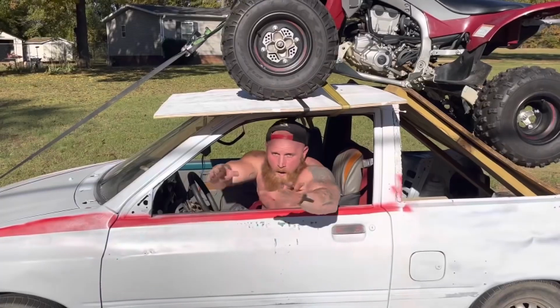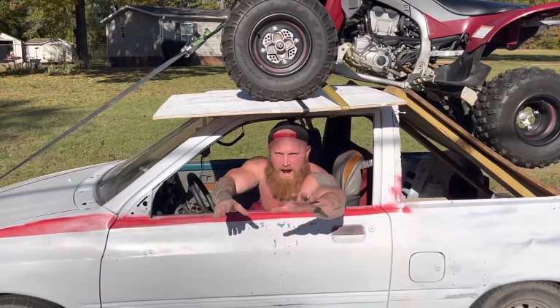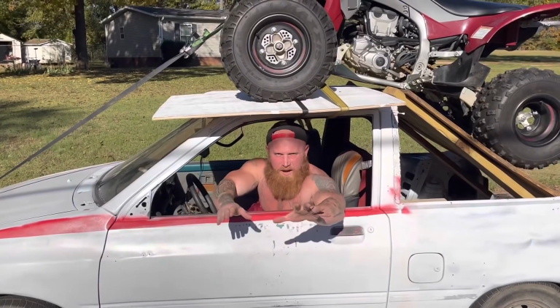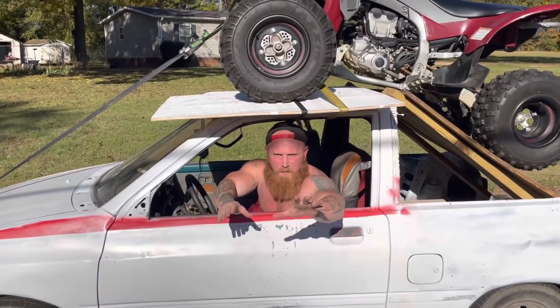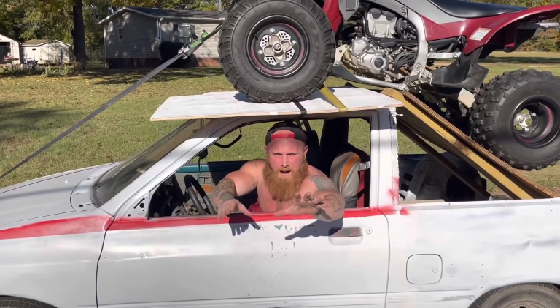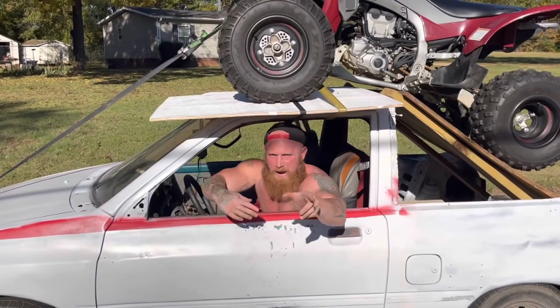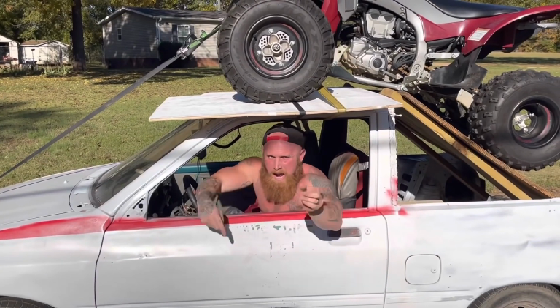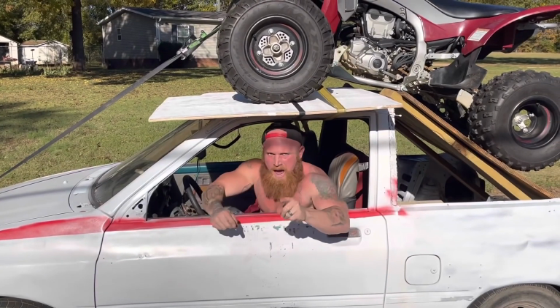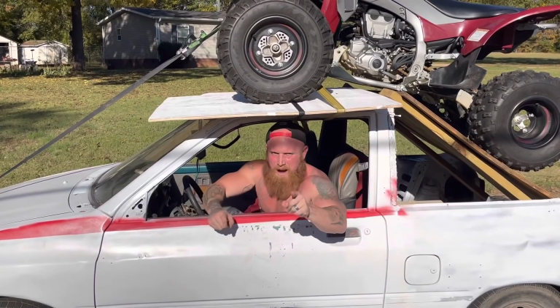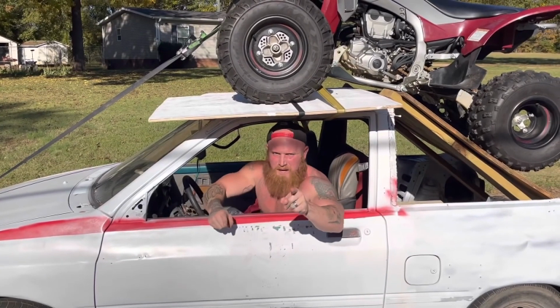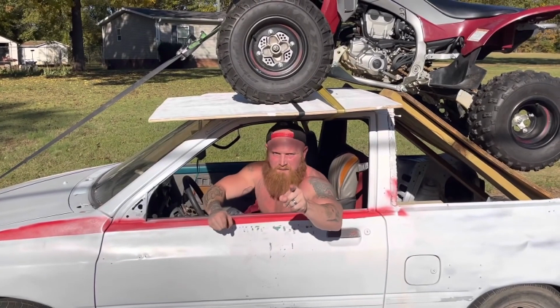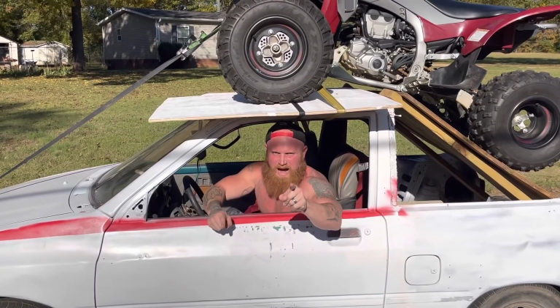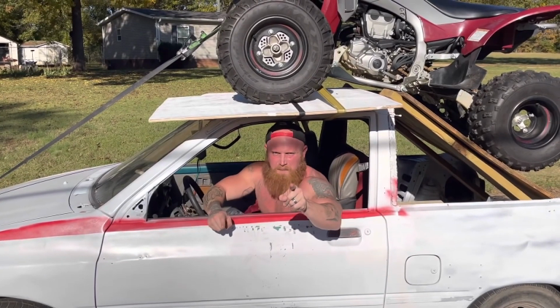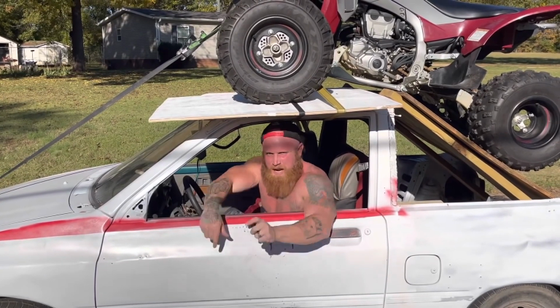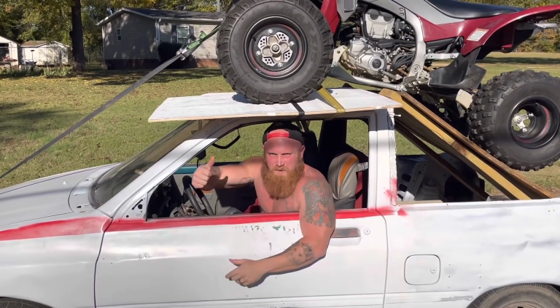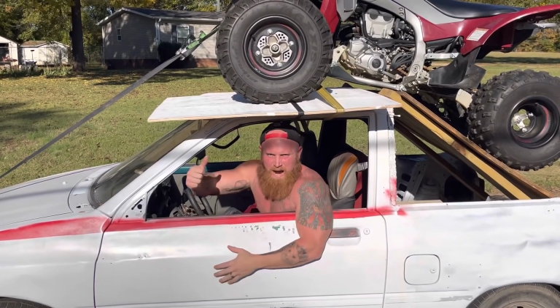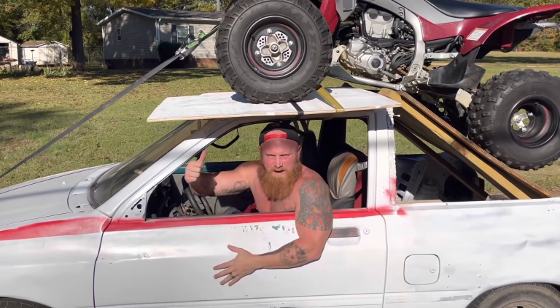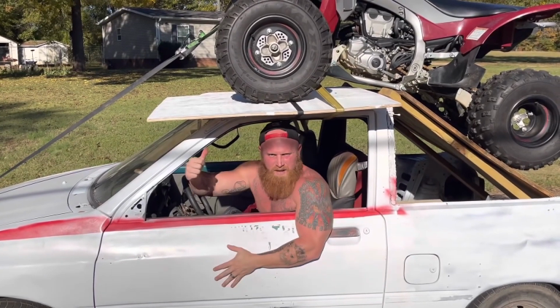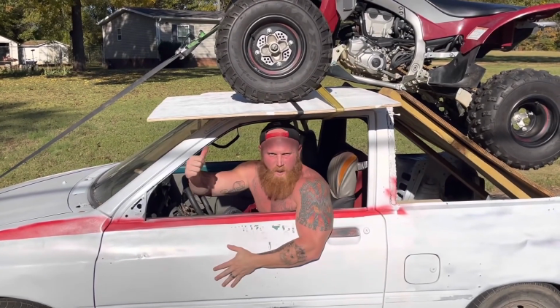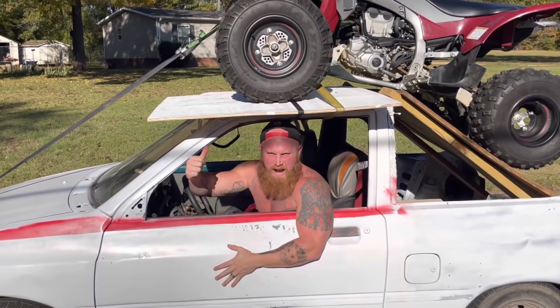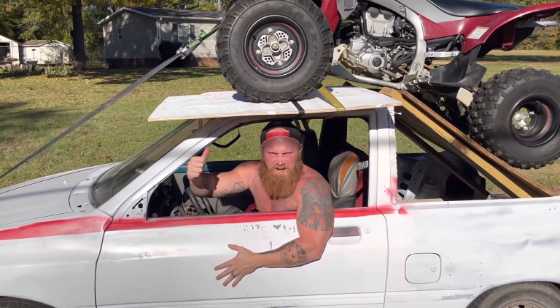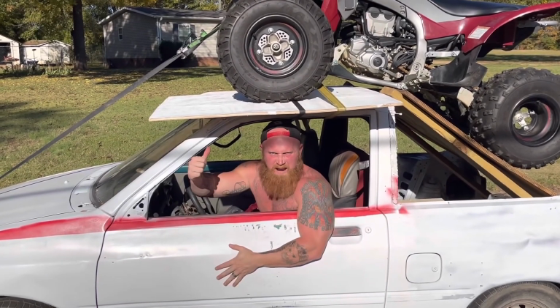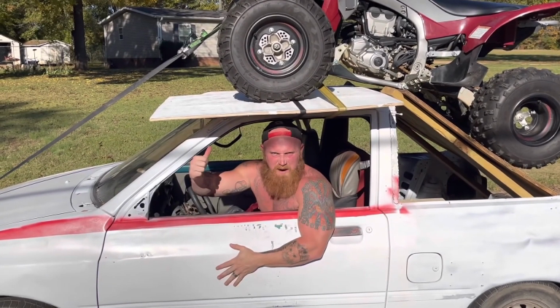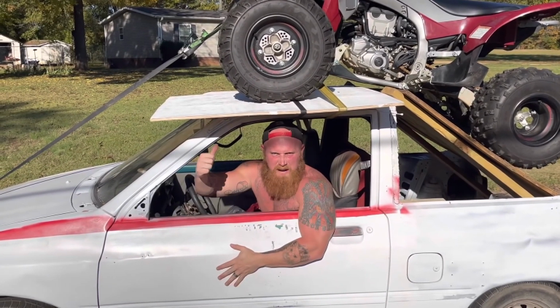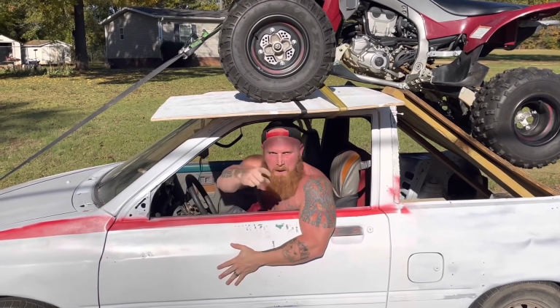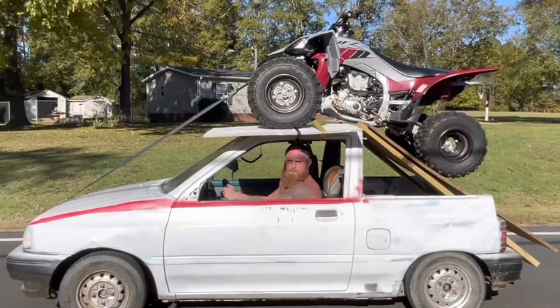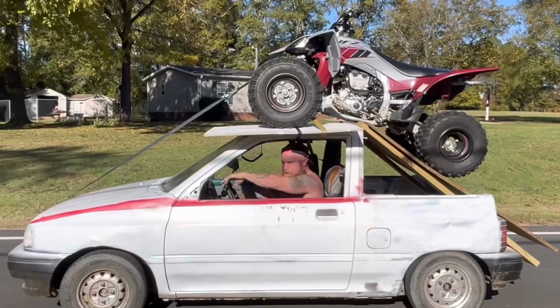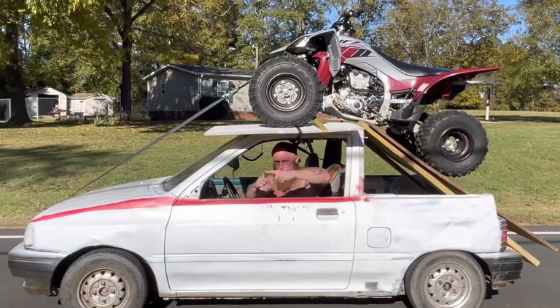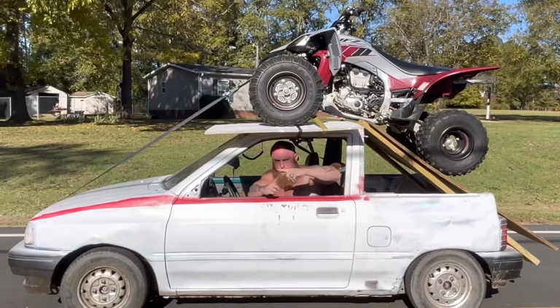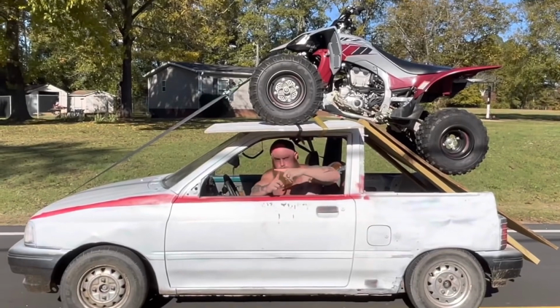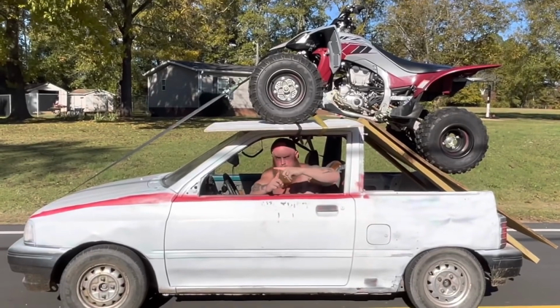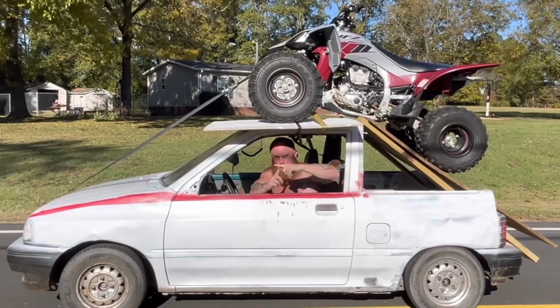Now, if you don't mind me, I'm going to go find a place to ride this old ATV. Truck 8!